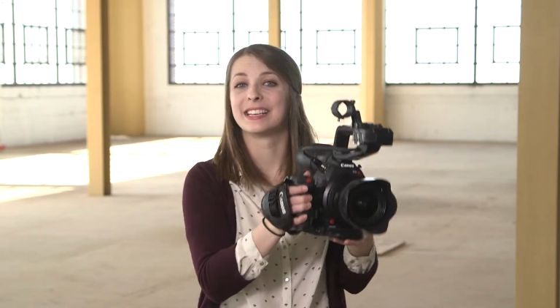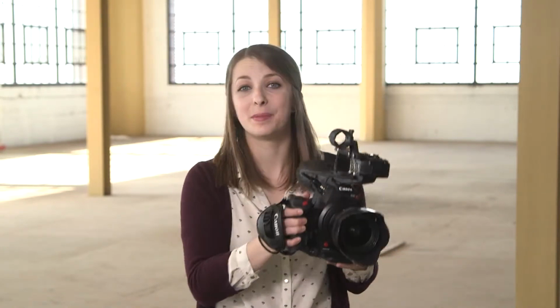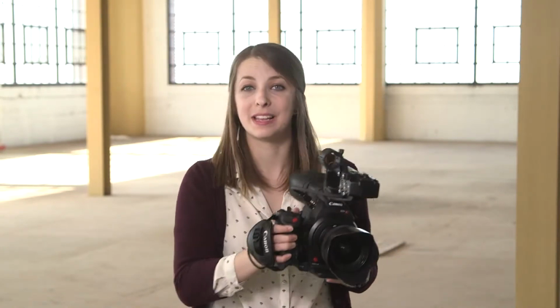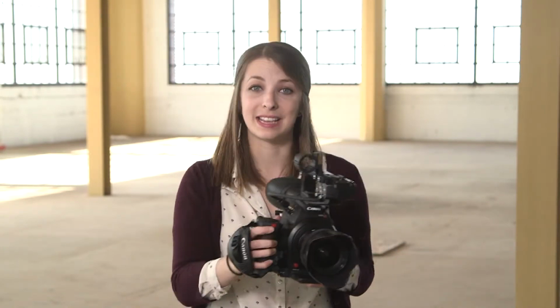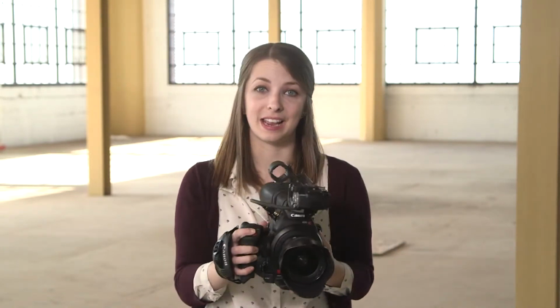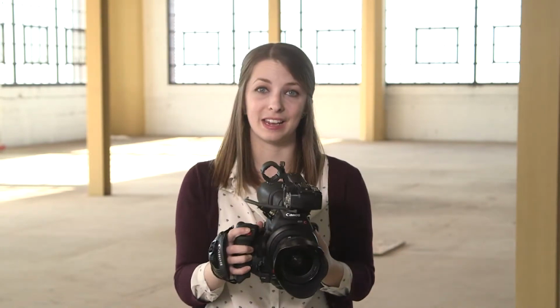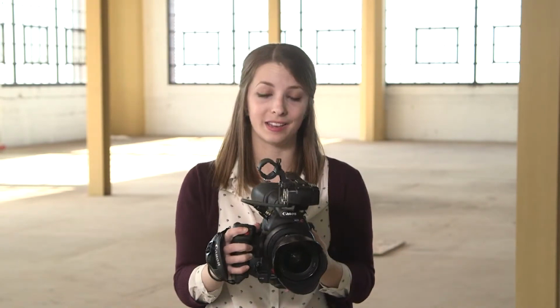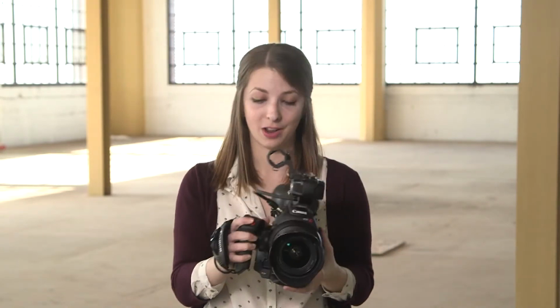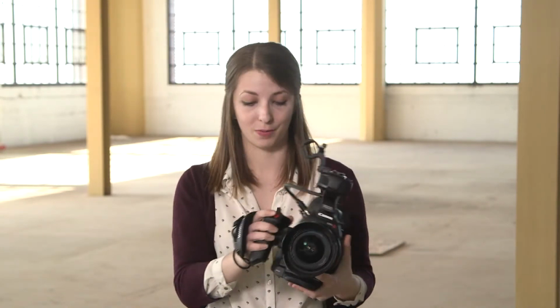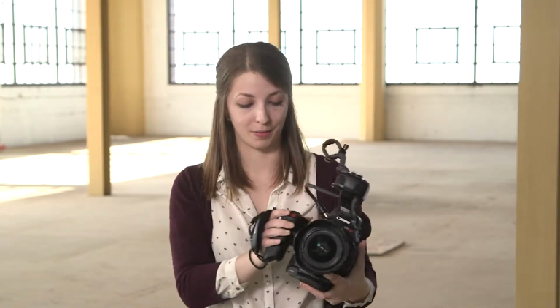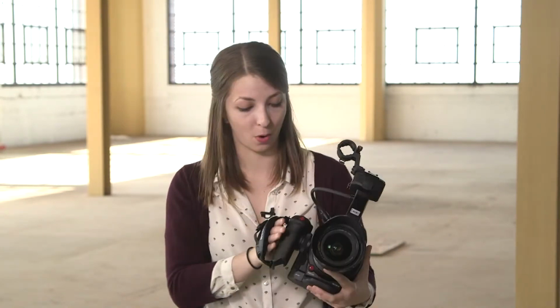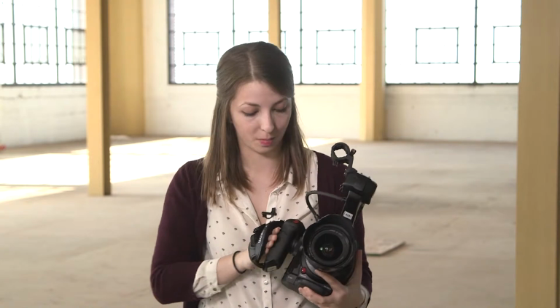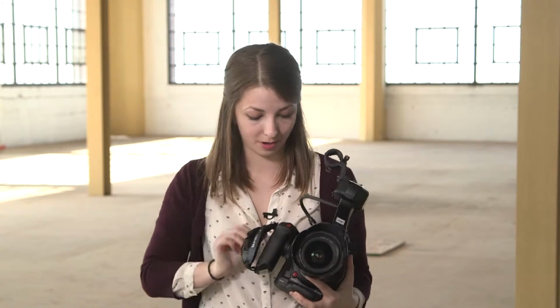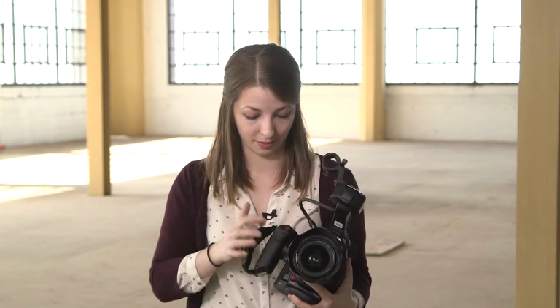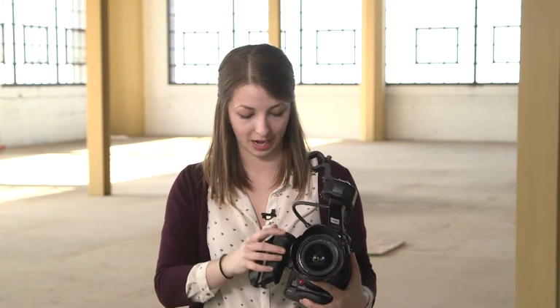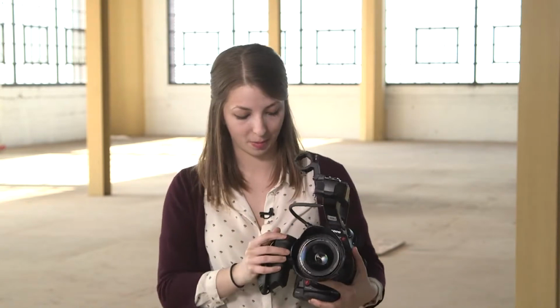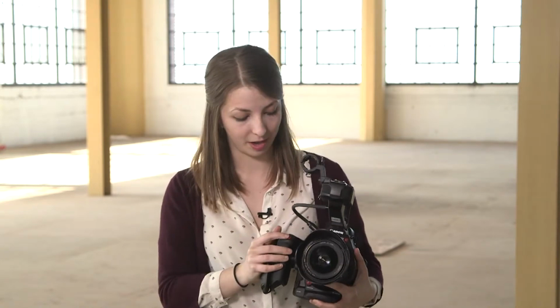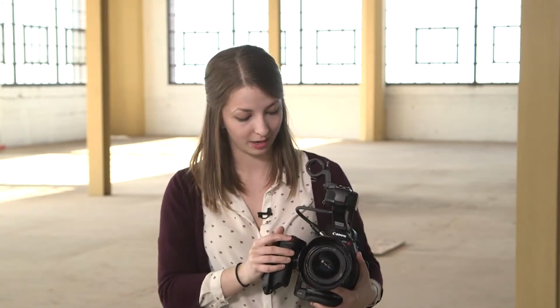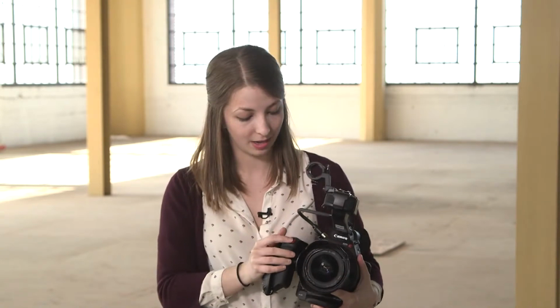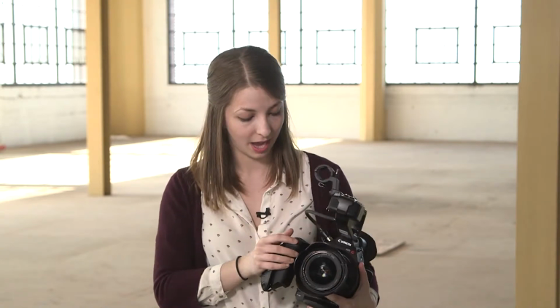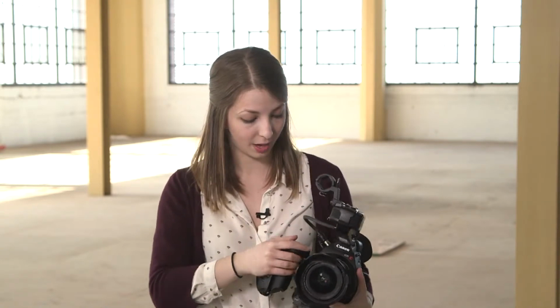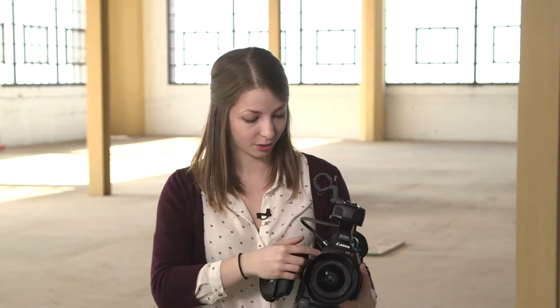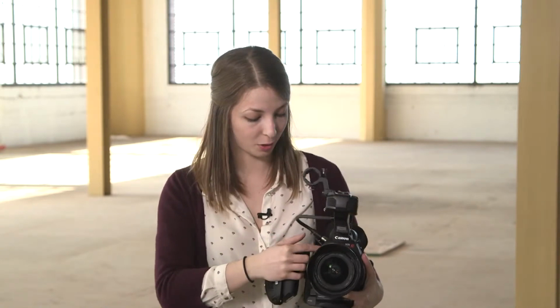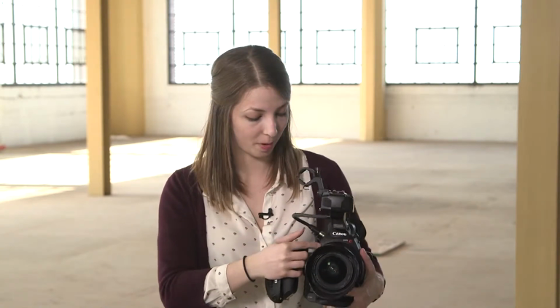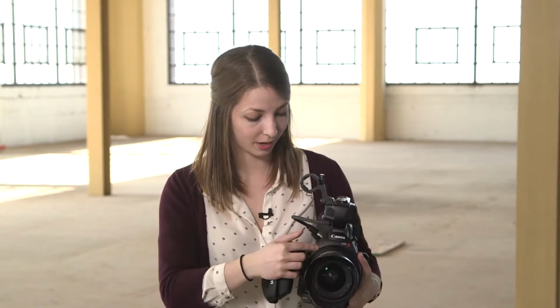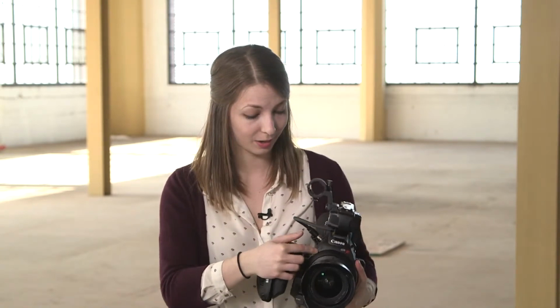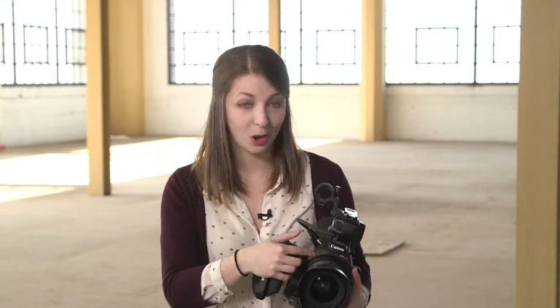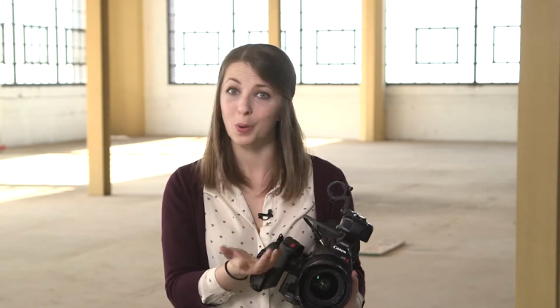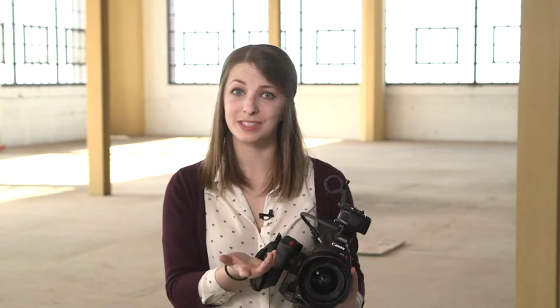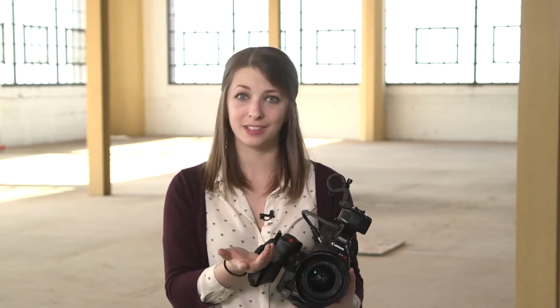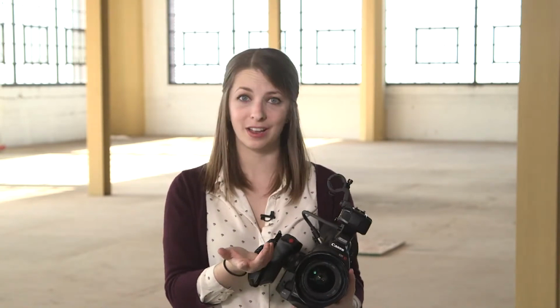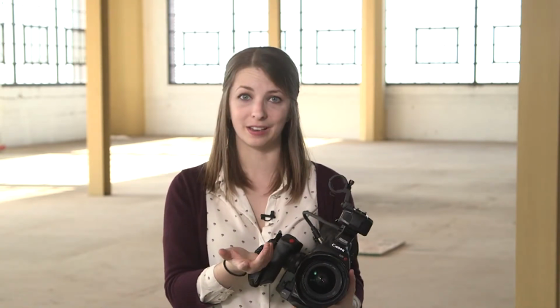60p at 1080, a red record button on the camera body, an internal mic — what's not to like?